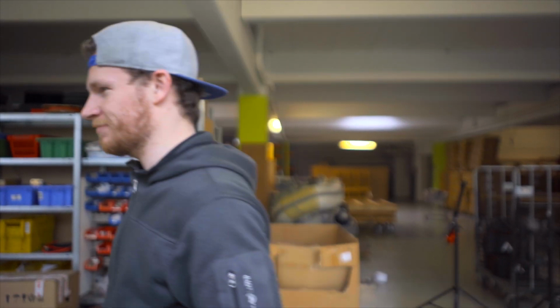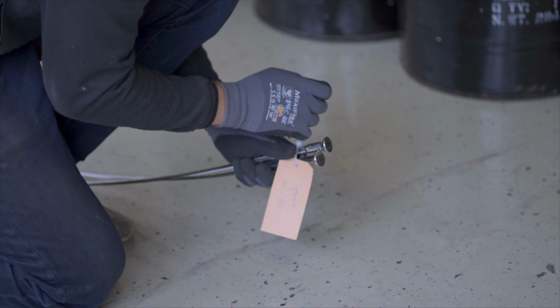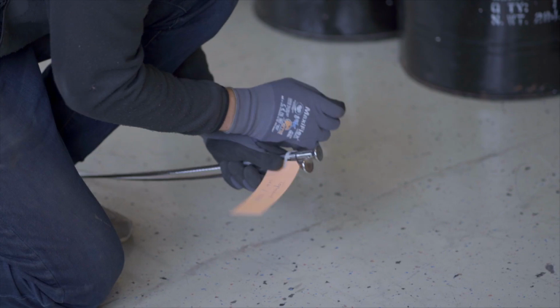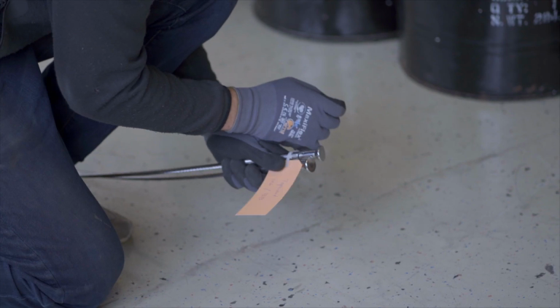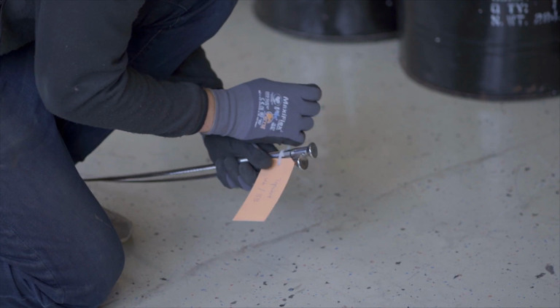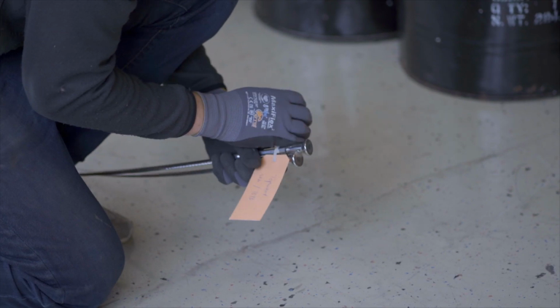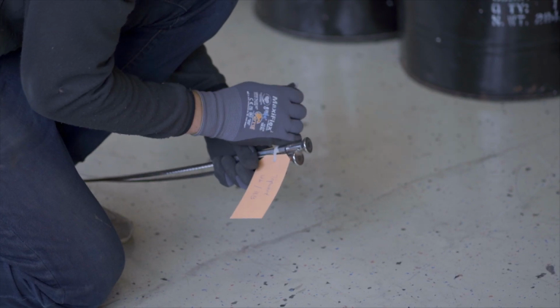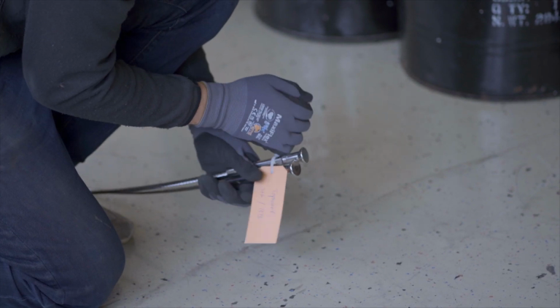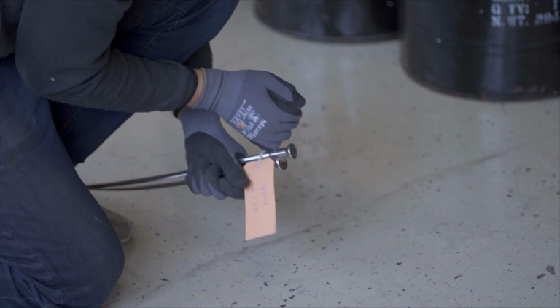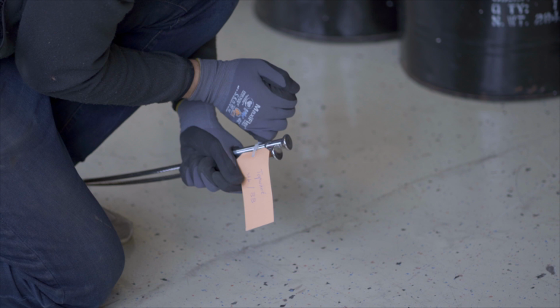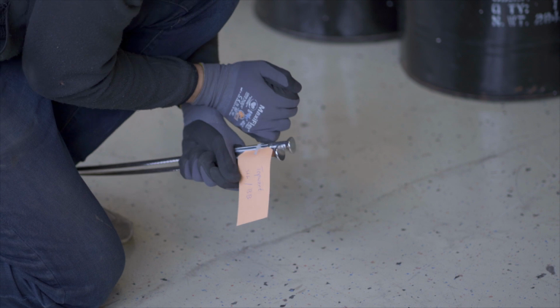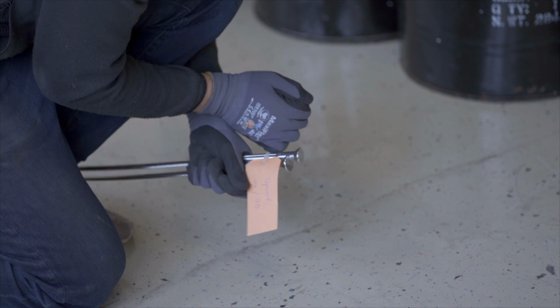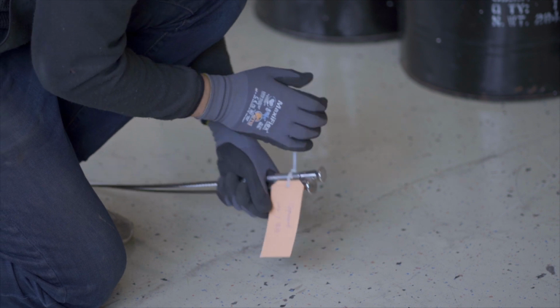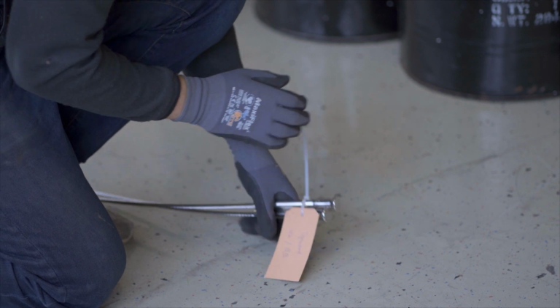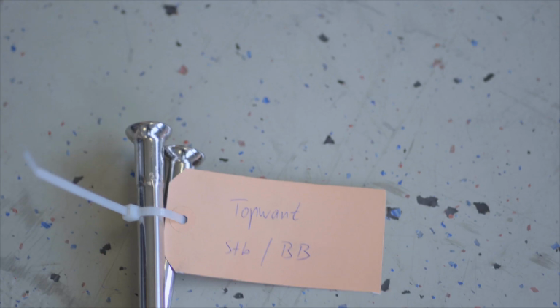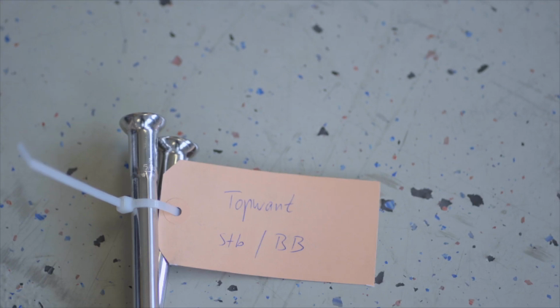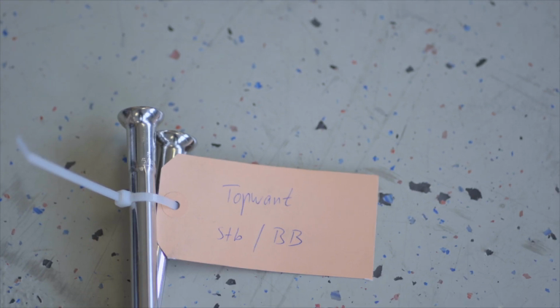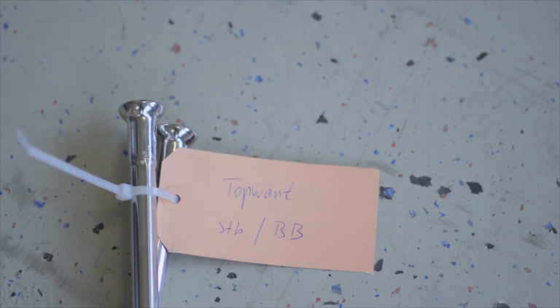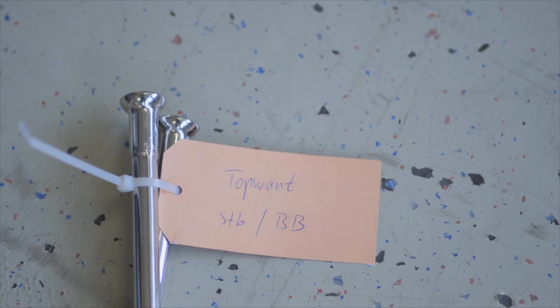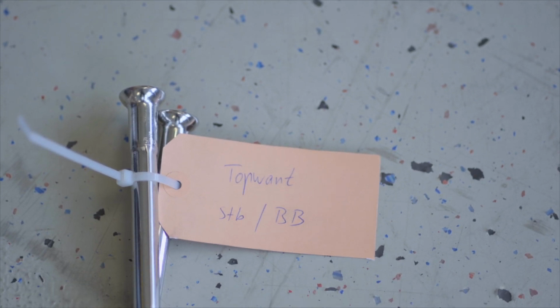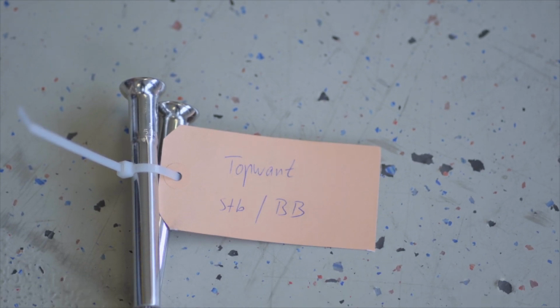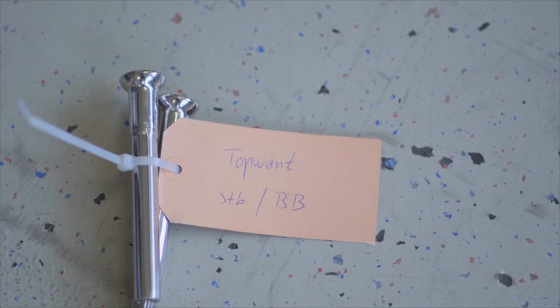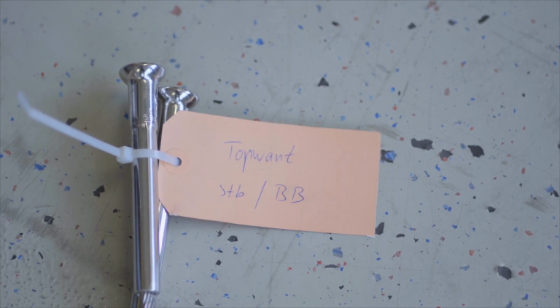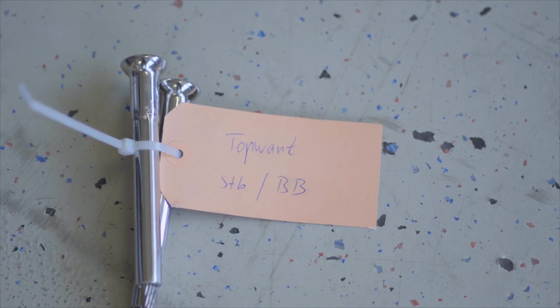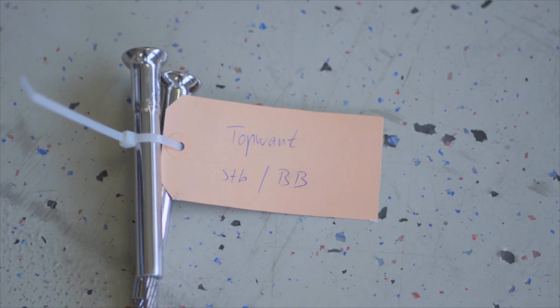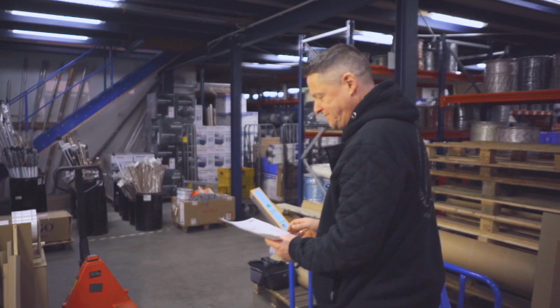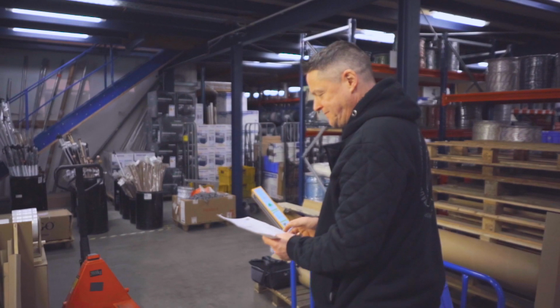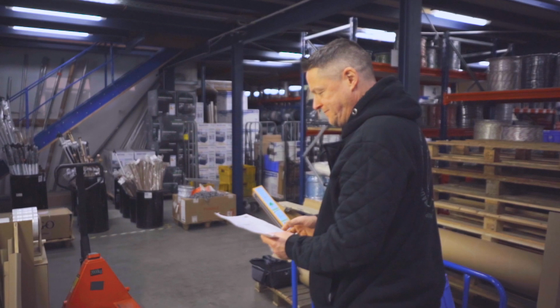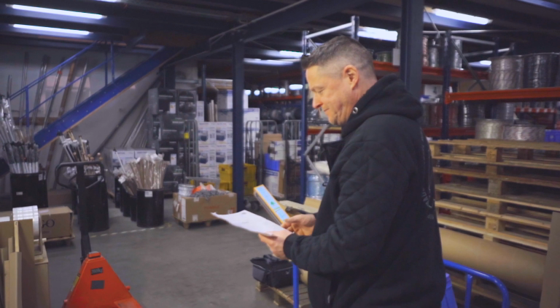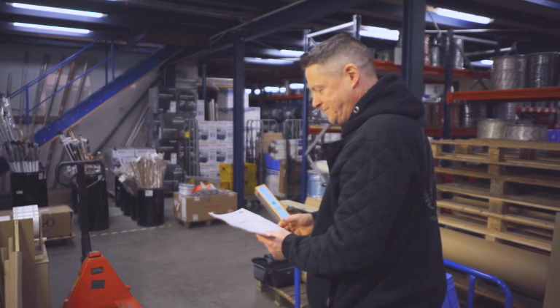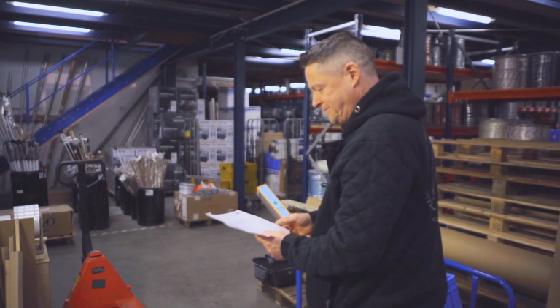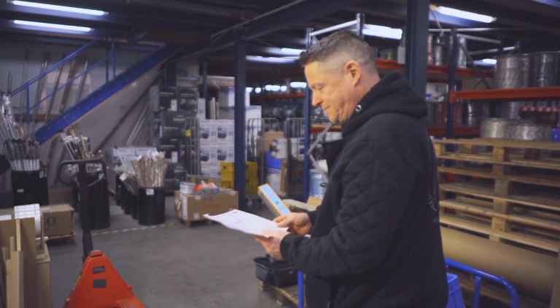Labelling the wires made is absolutely necessary when orders consist of several positions.